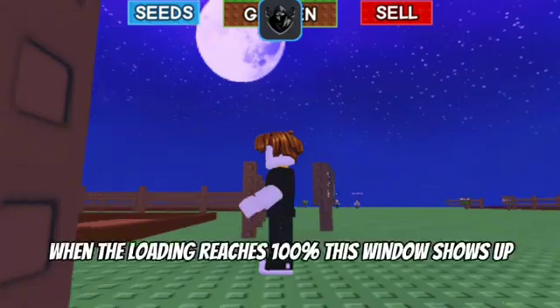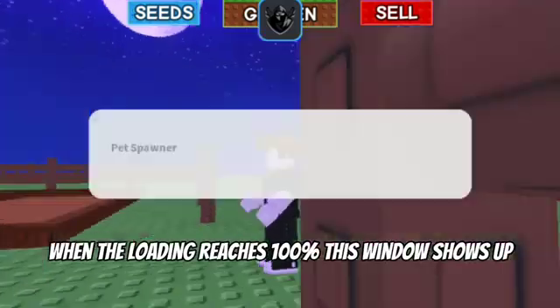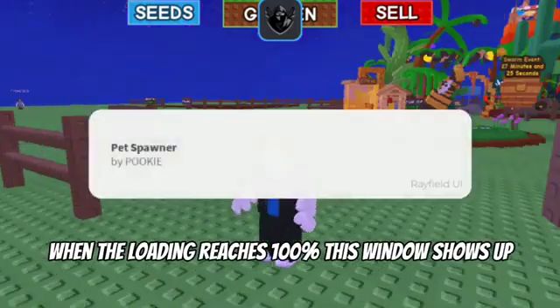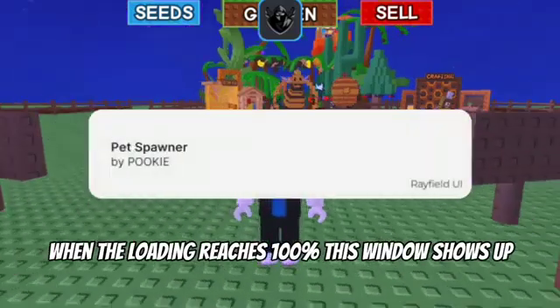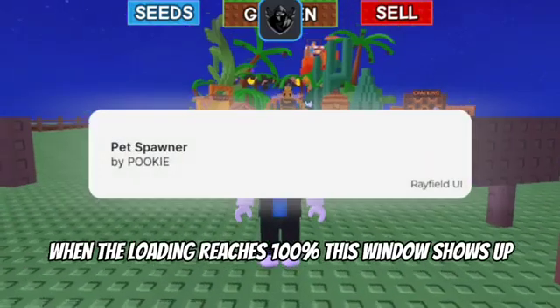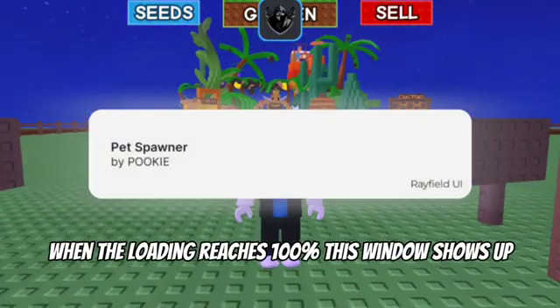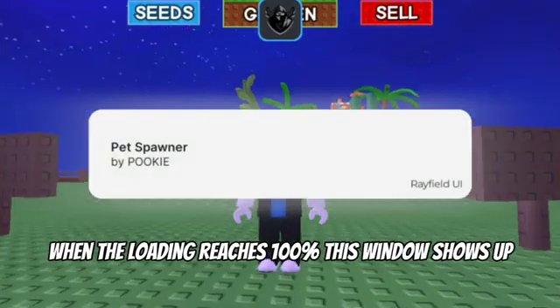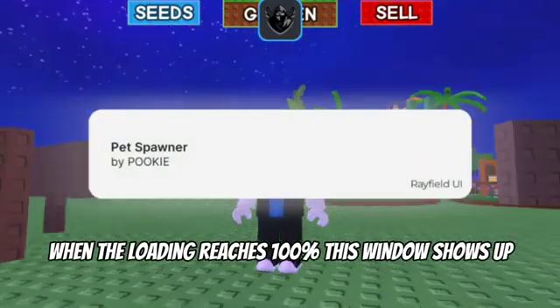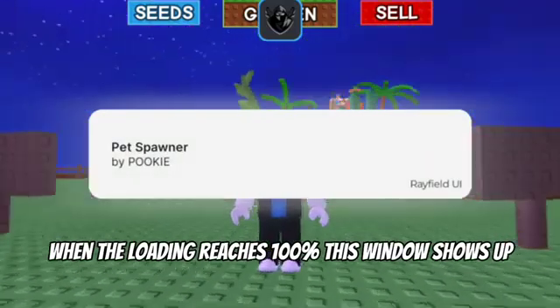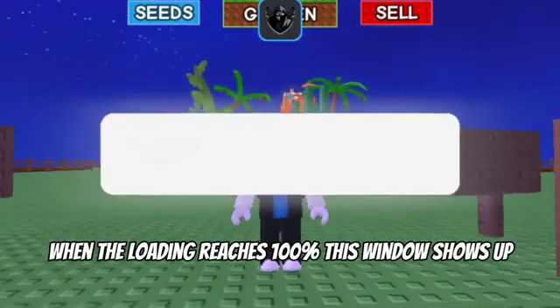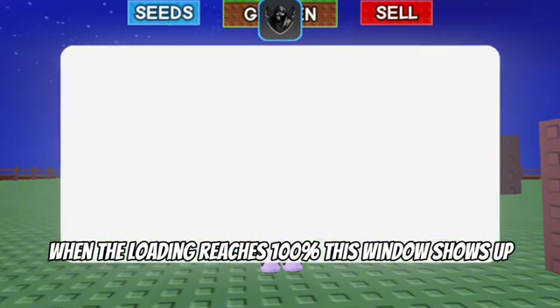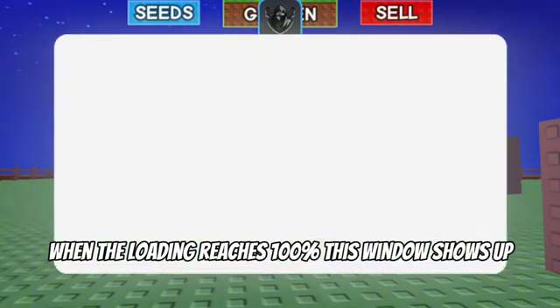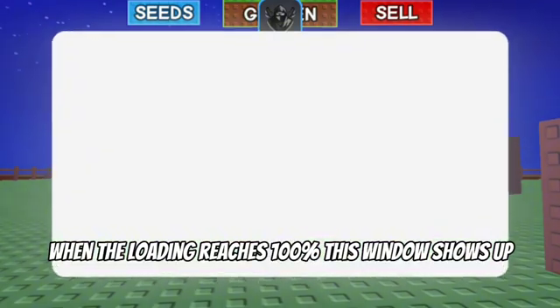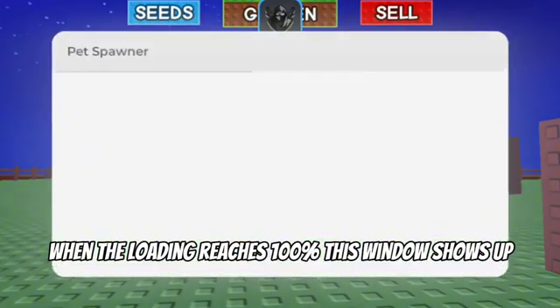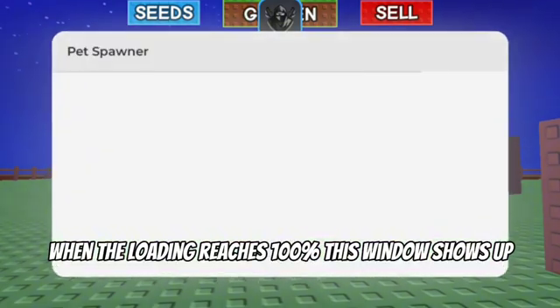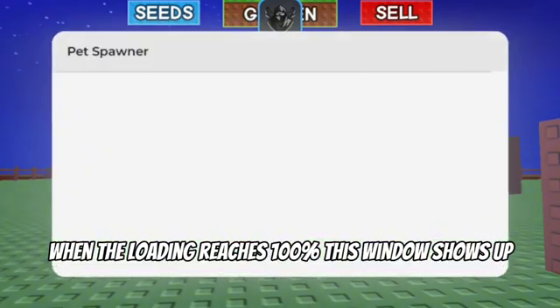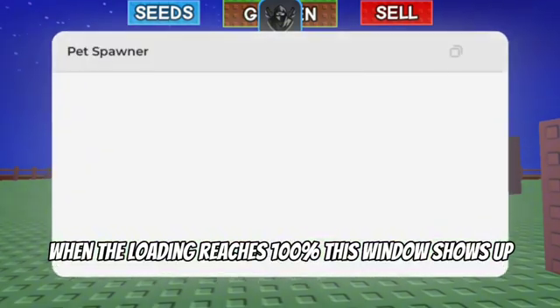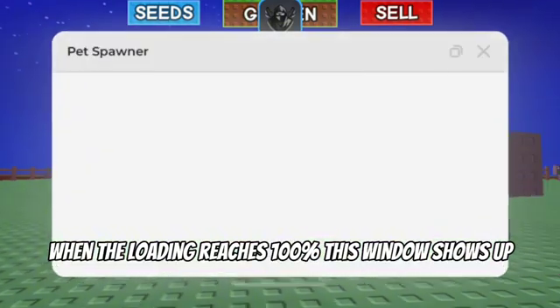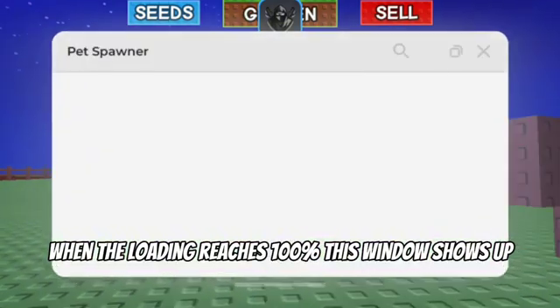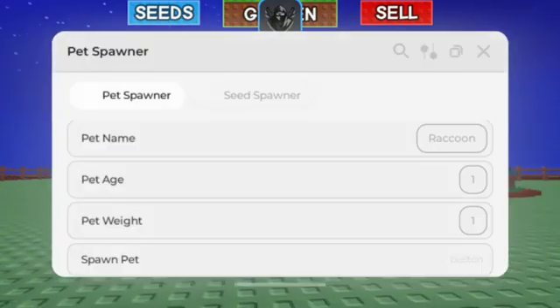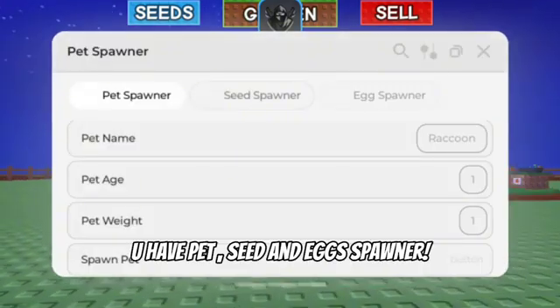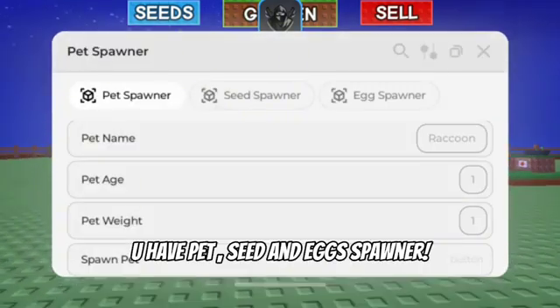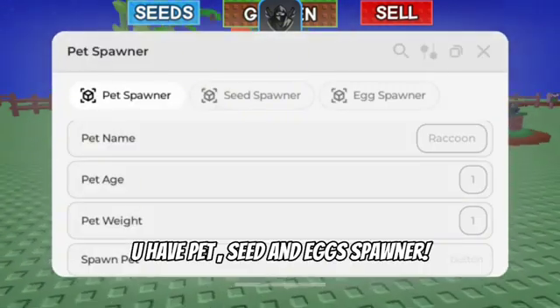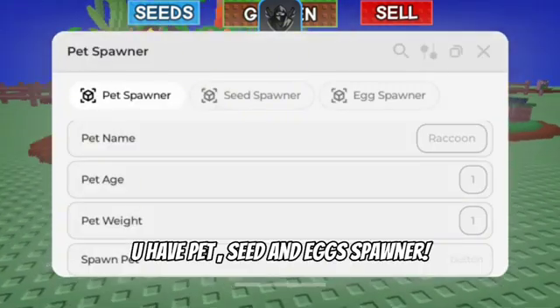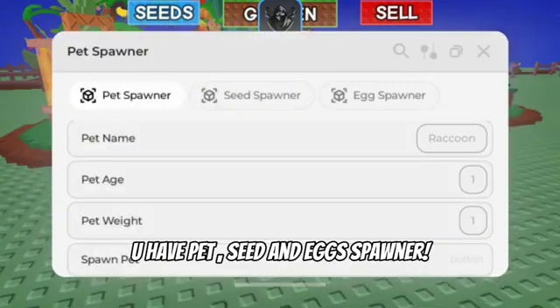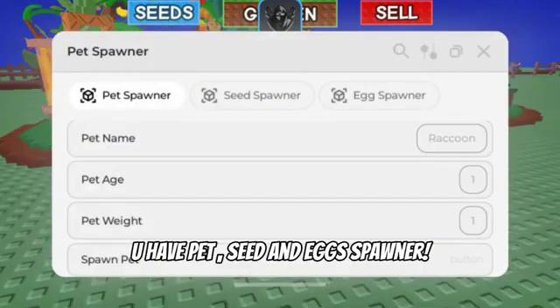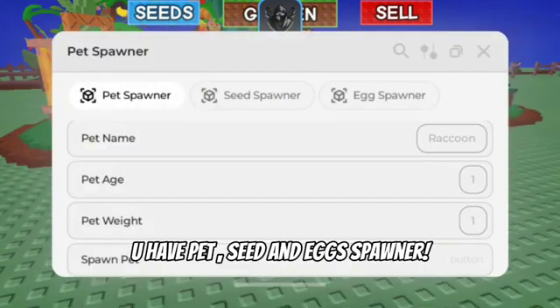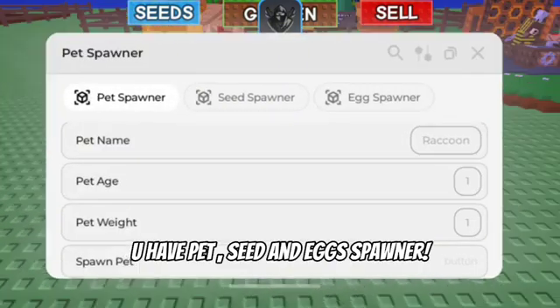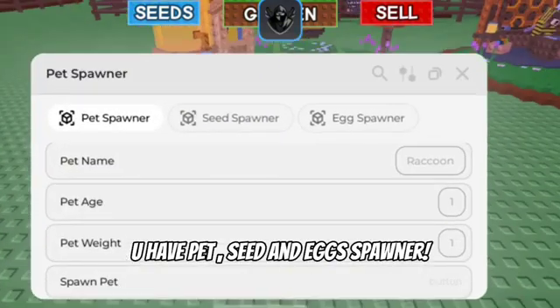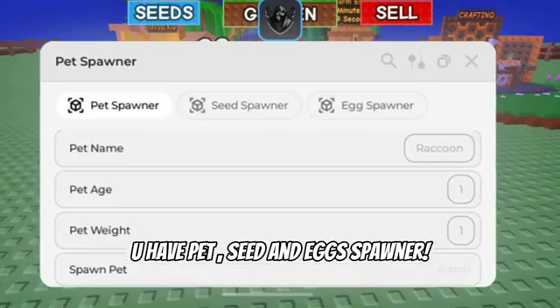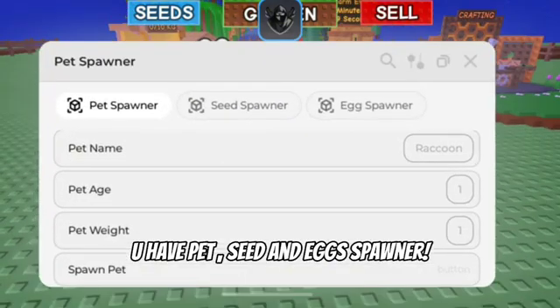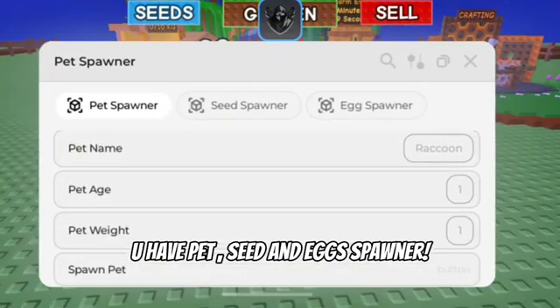When the loading reaches 100%, this window shows up. You have pet, seed, and egg spawner.